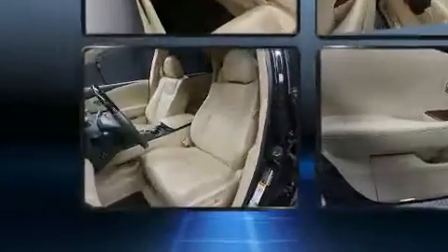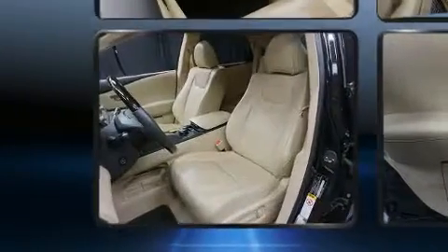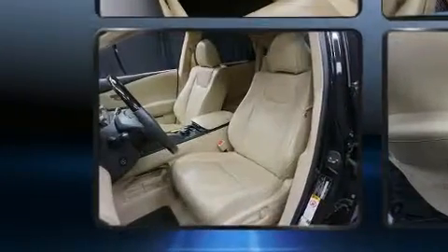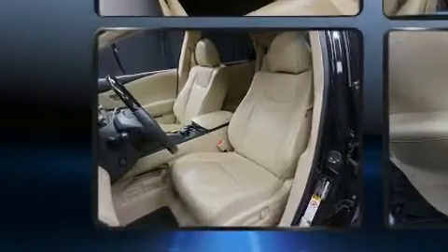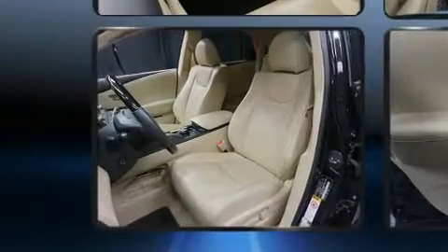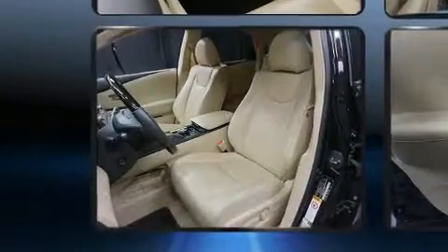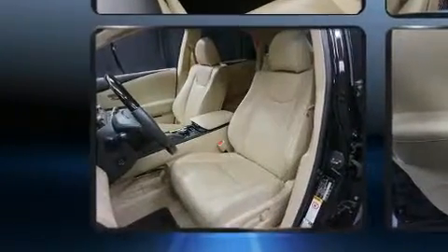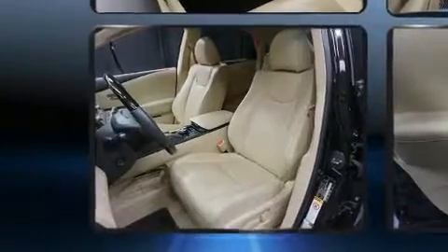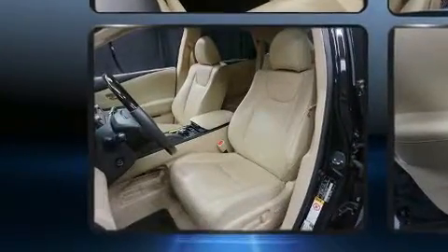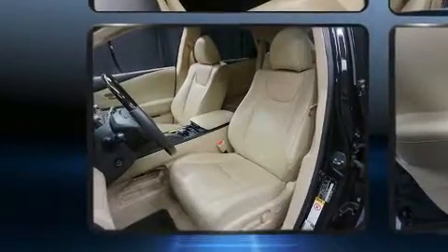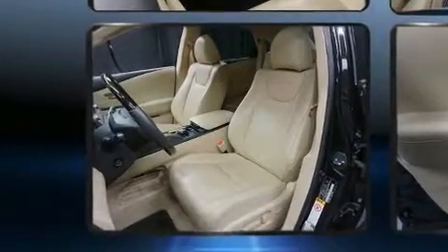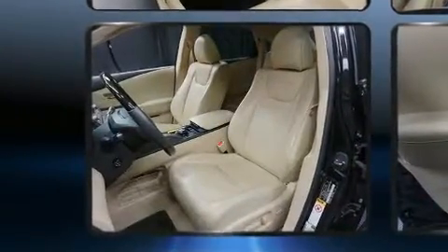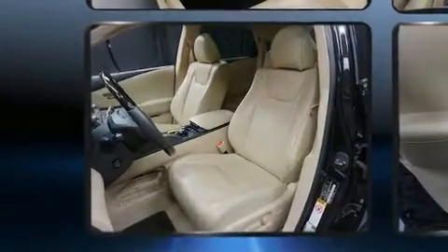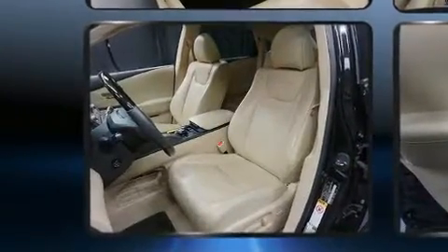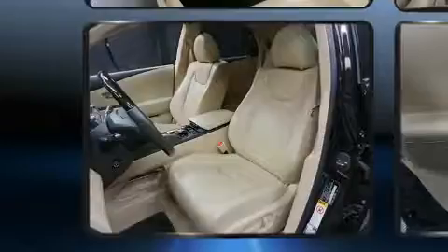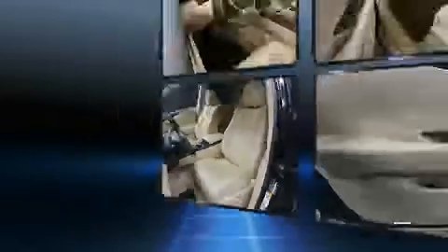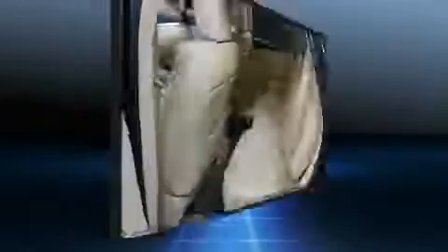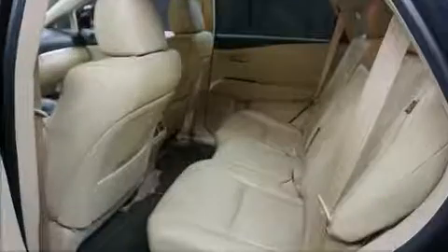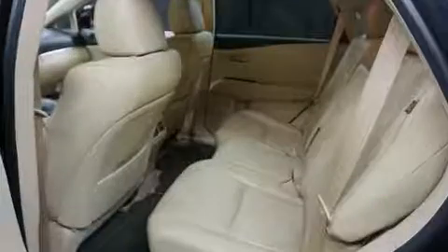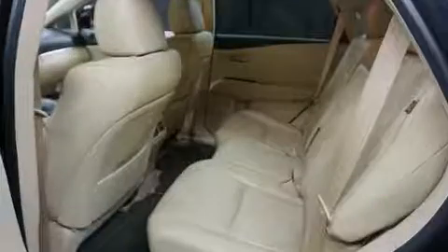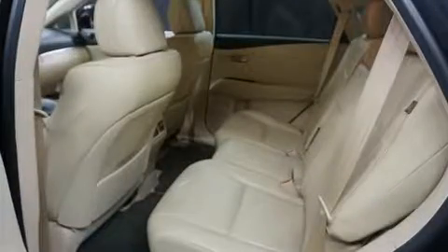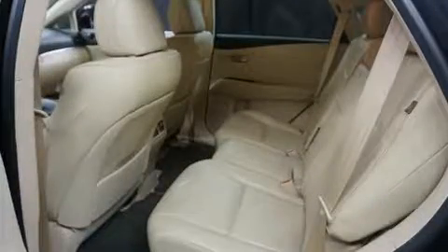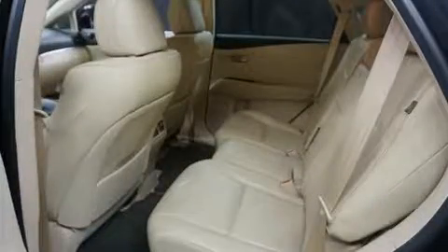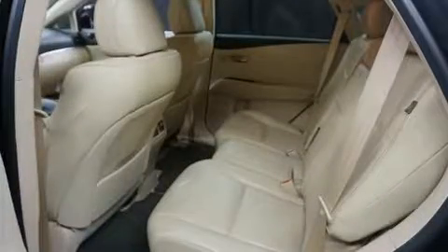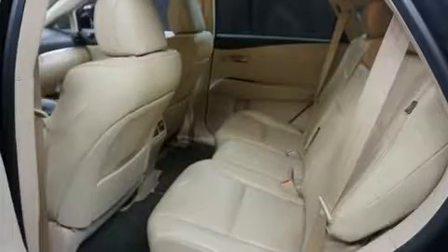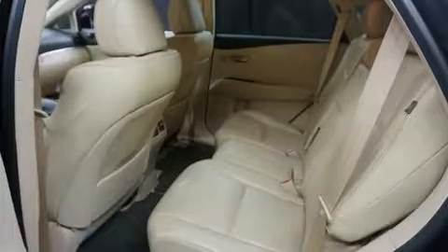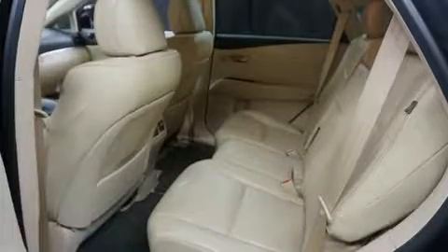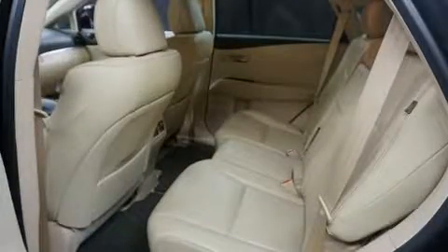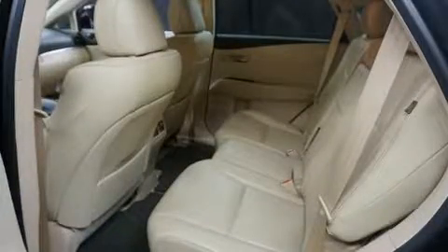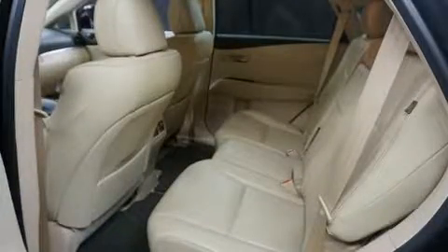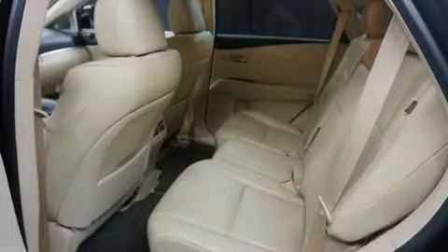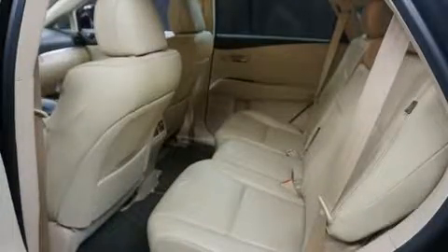Additional convenience features include an automatic dimming rear-view mirror, turn signal indicator mirrors, a power rear cargo door, and power windows.